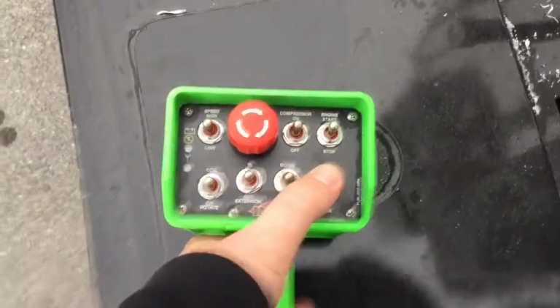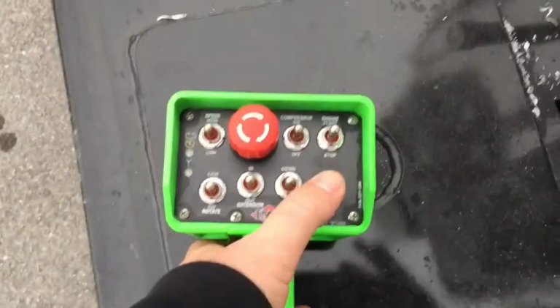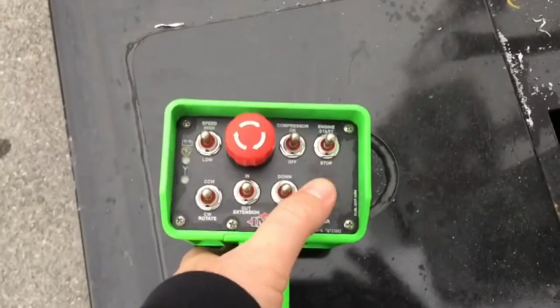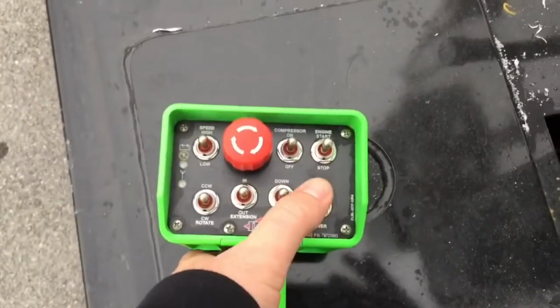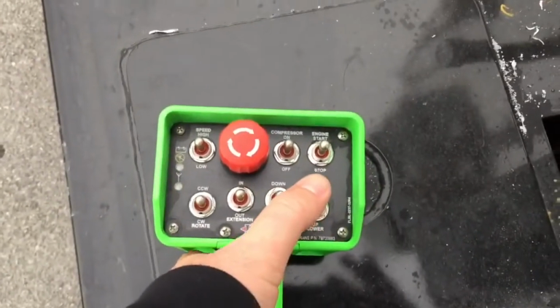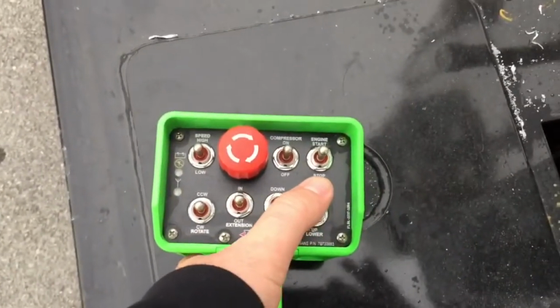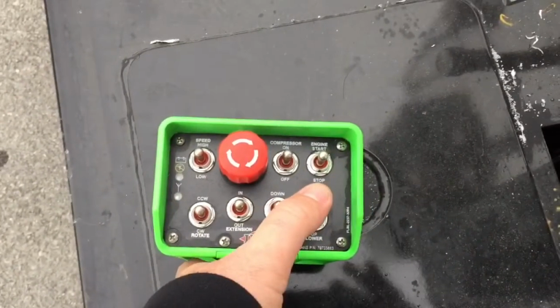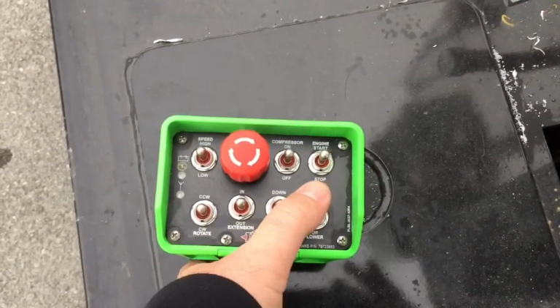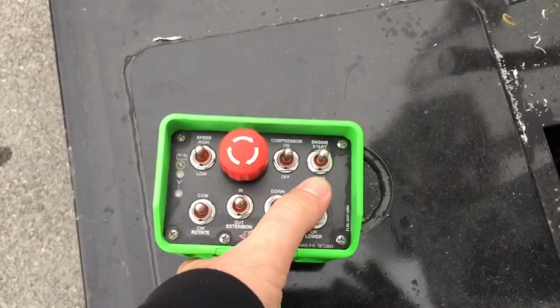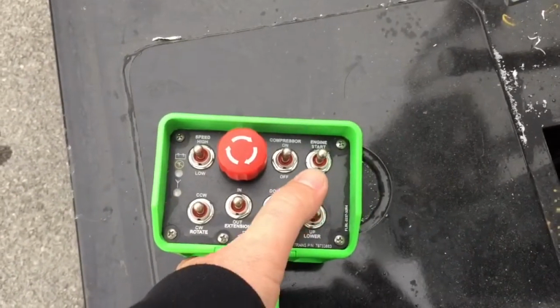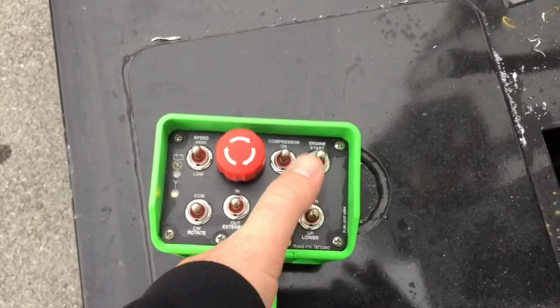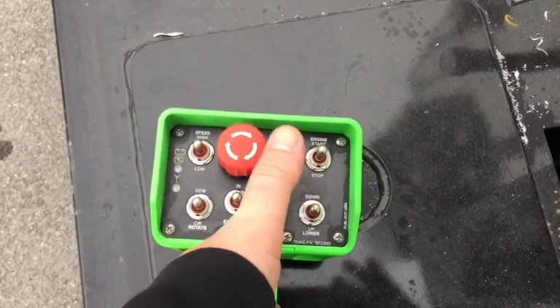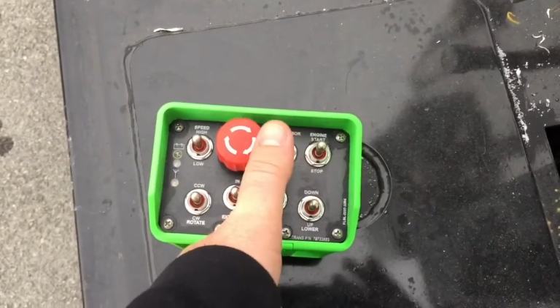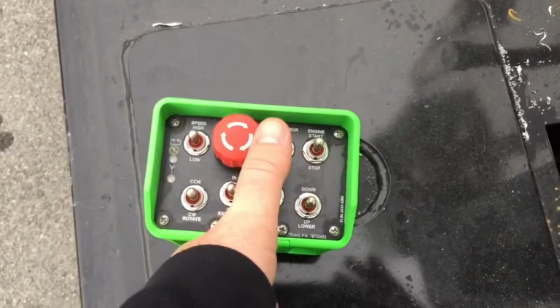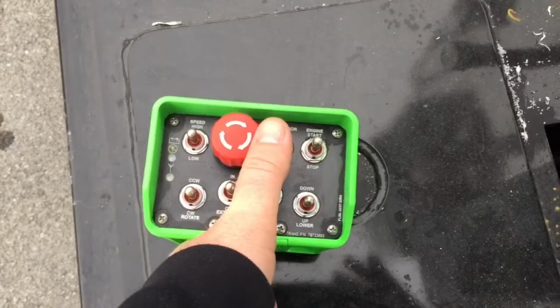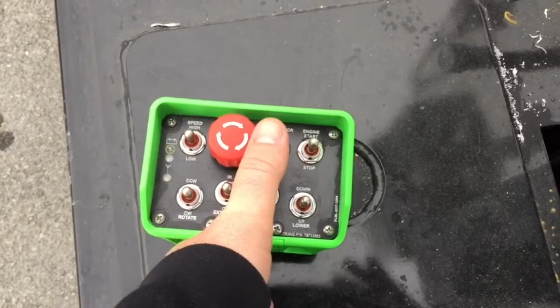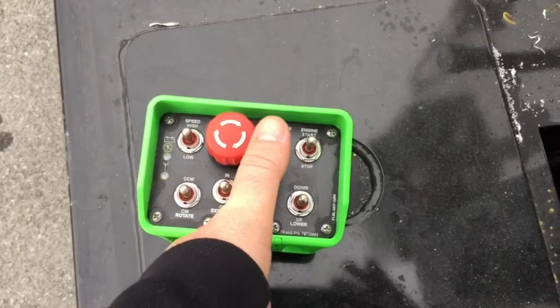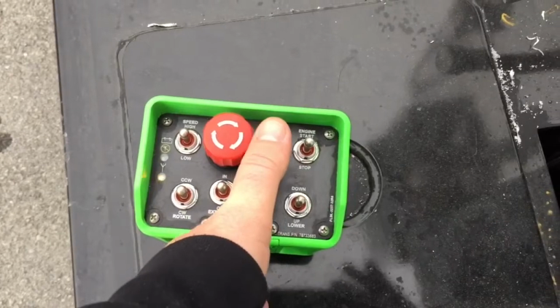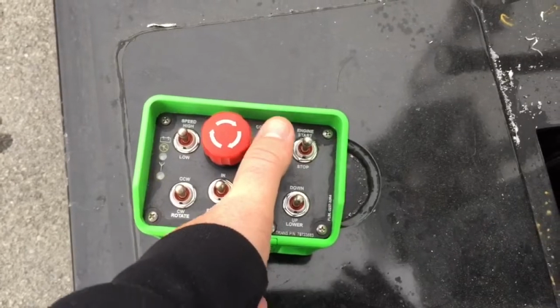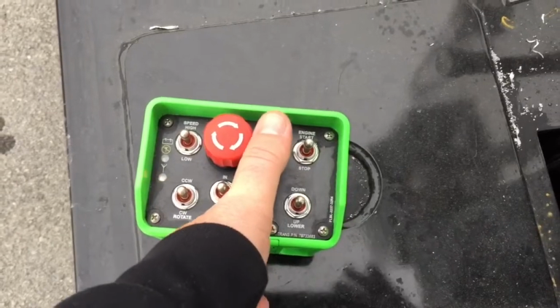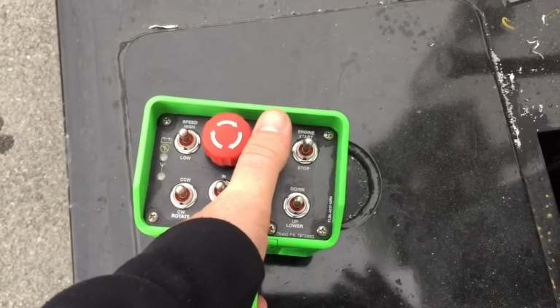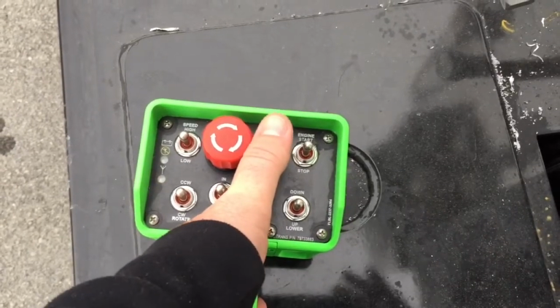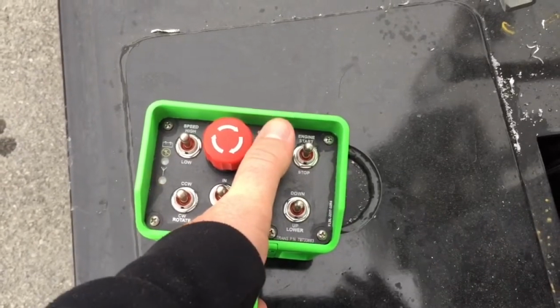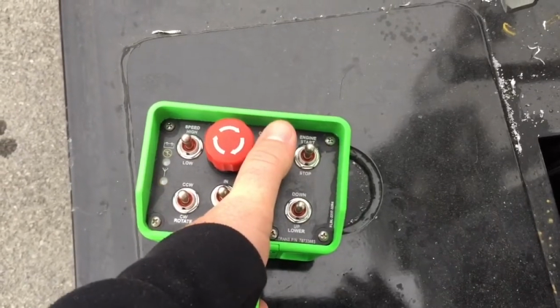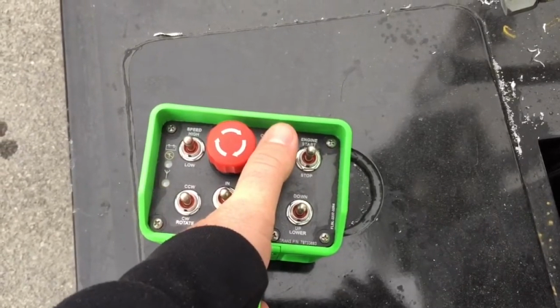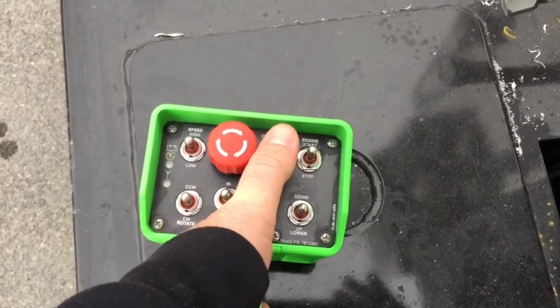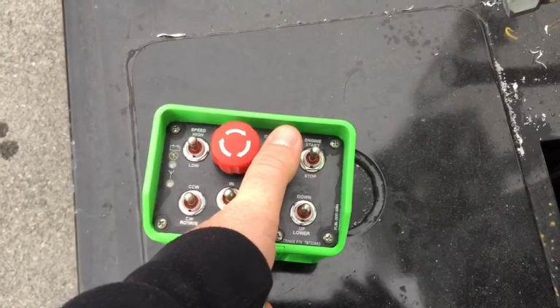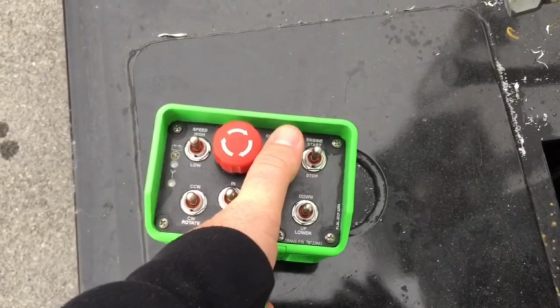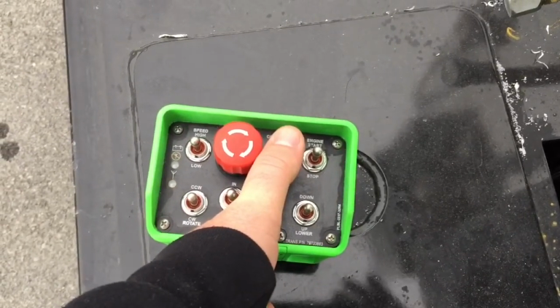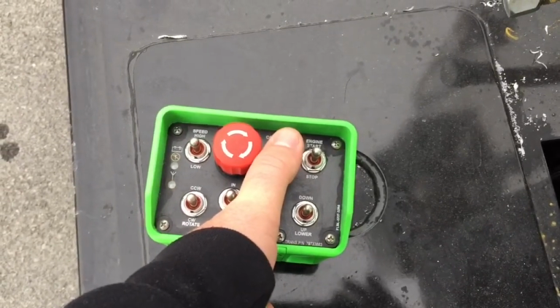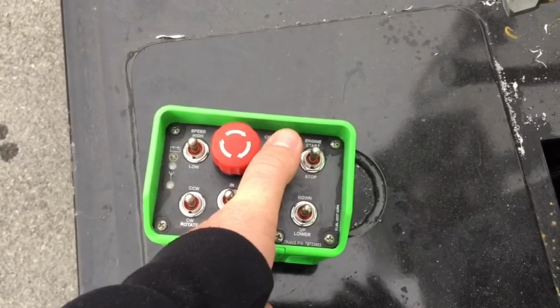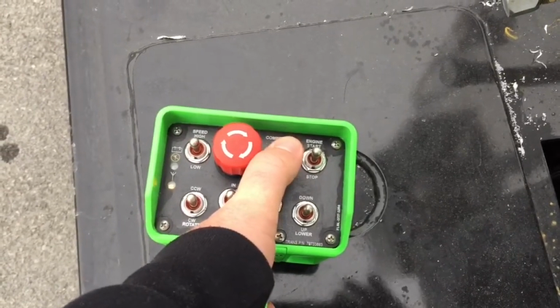For this example, we'll turn on the air compressor. Pull the trigger and turn the compressor switch to the on position to activate it, or repeat to turn it off.